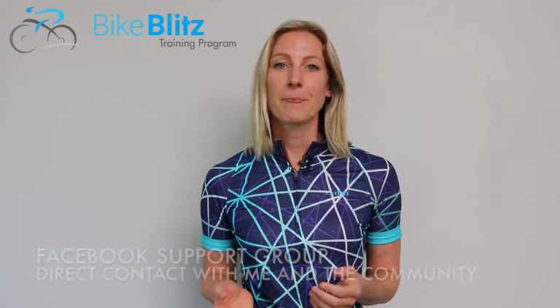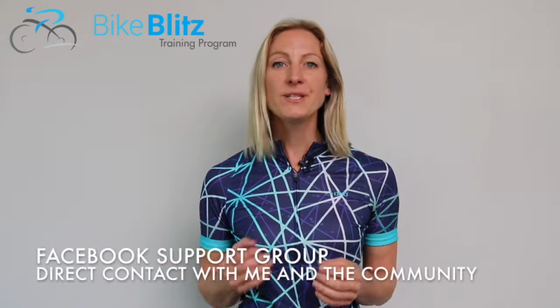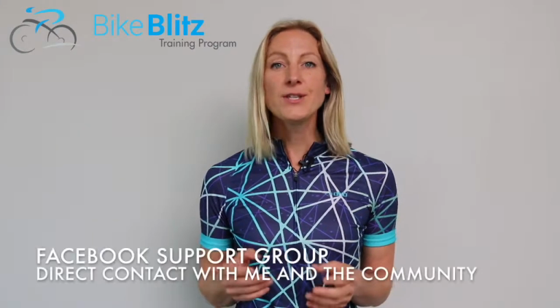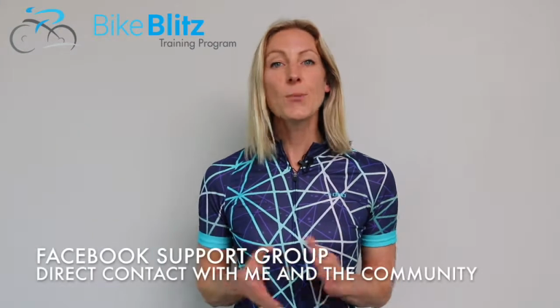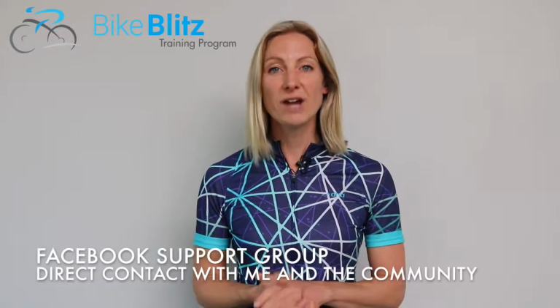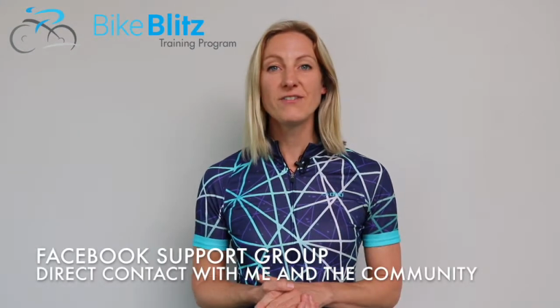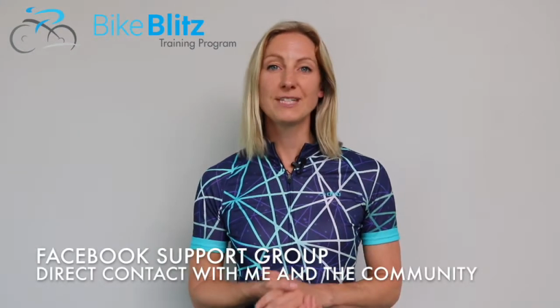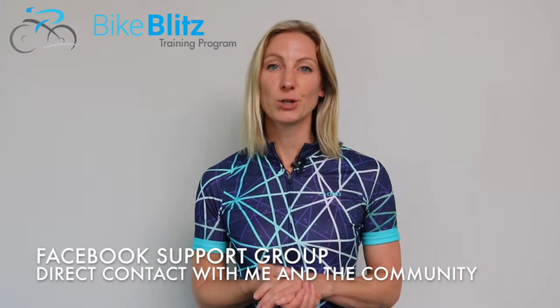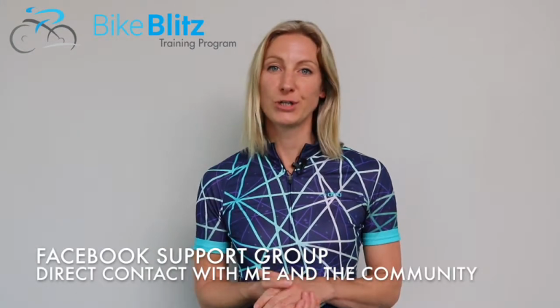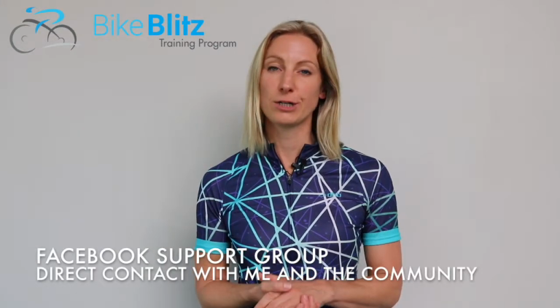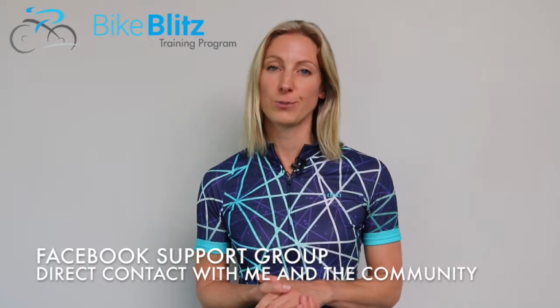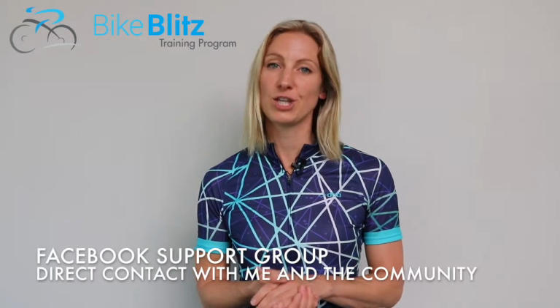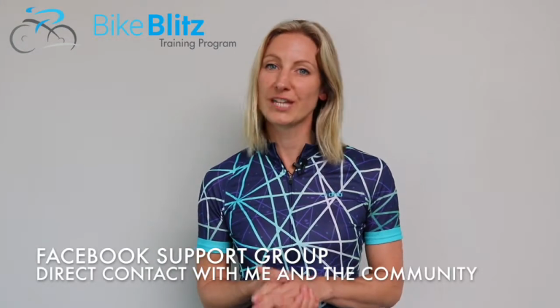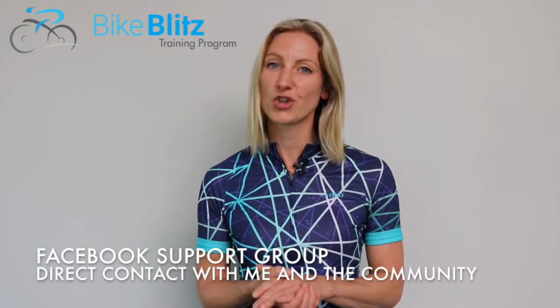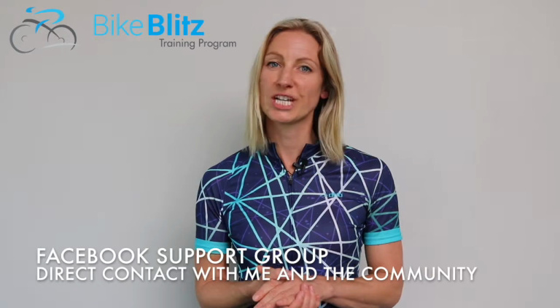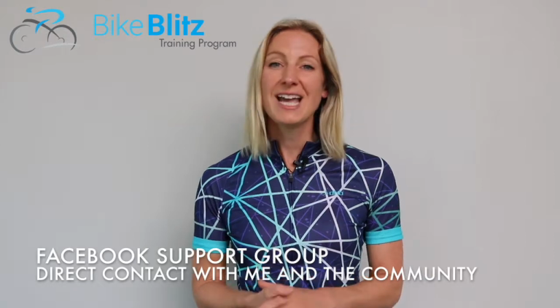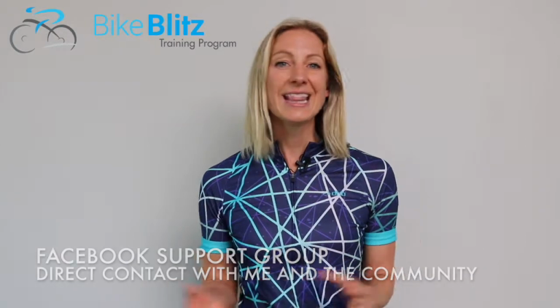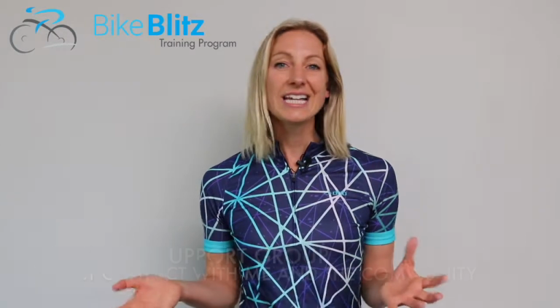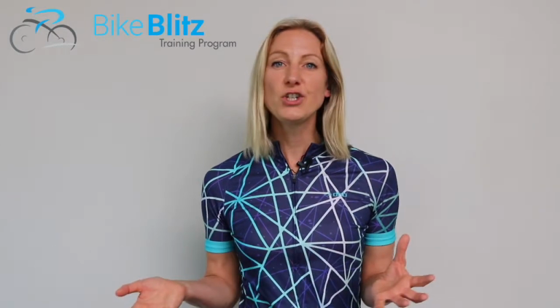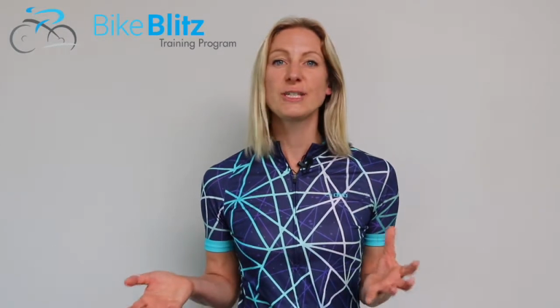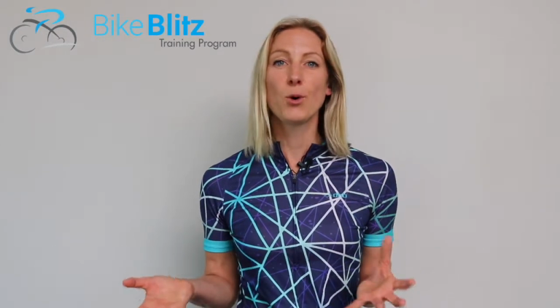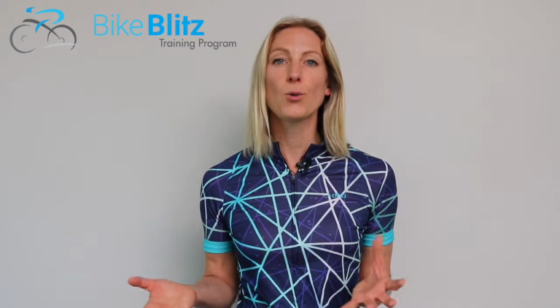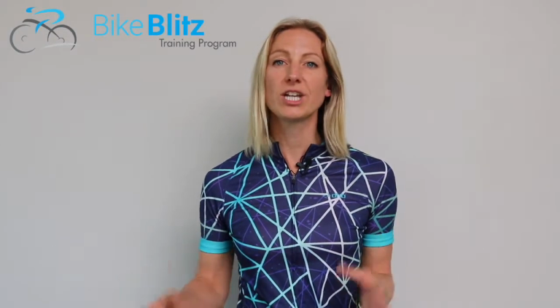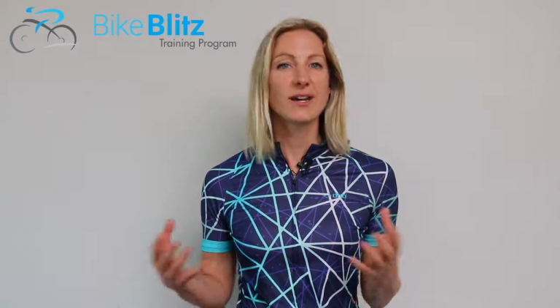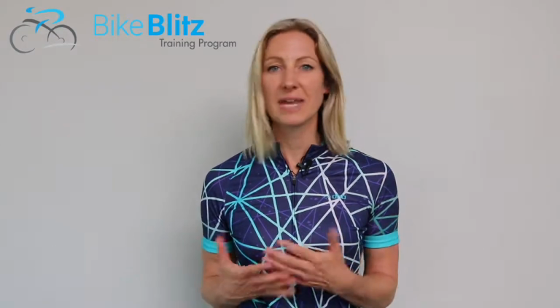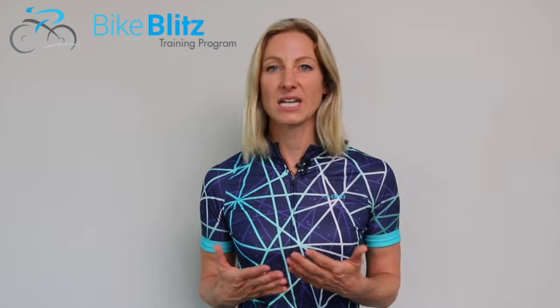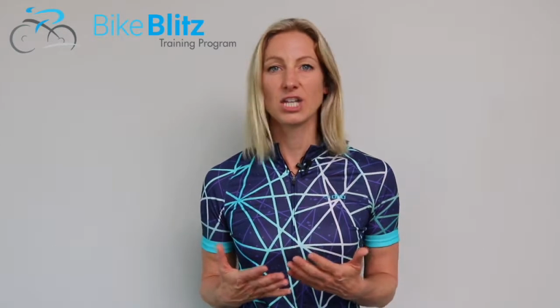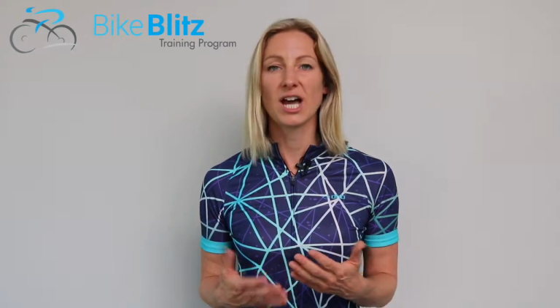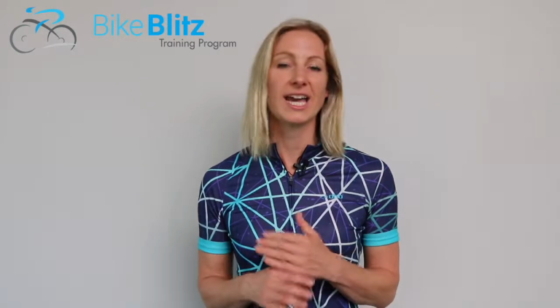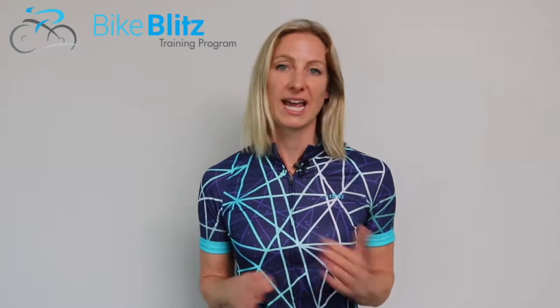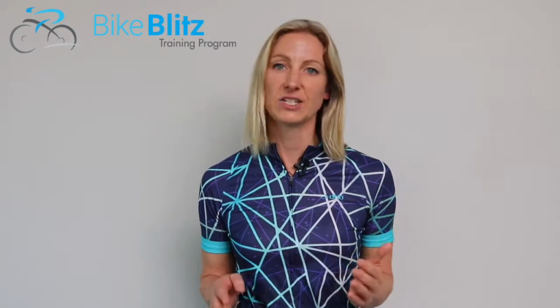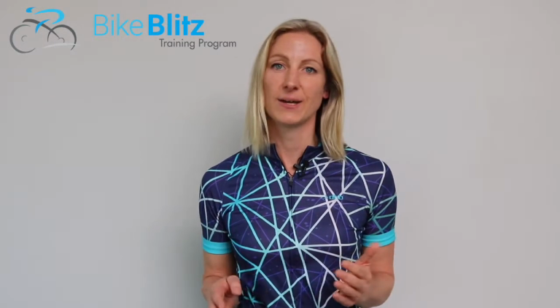There's also a private Facebook community group that you get to join, and that gives you the support where you can ask me anything you like at any time.